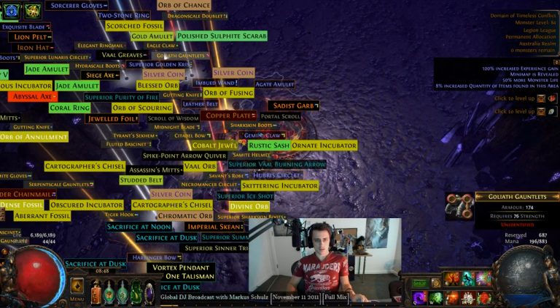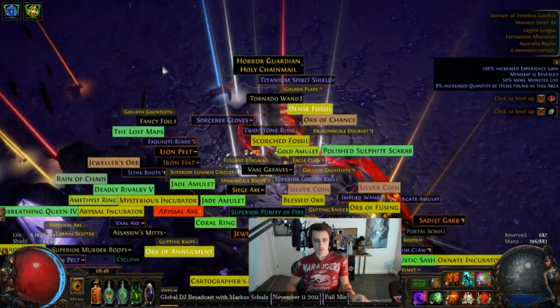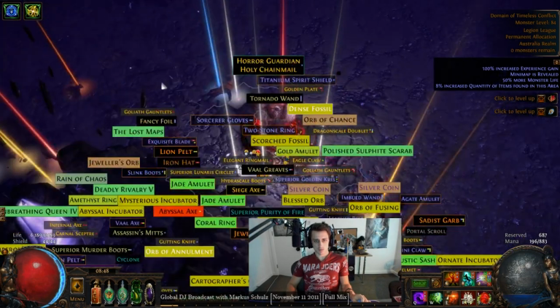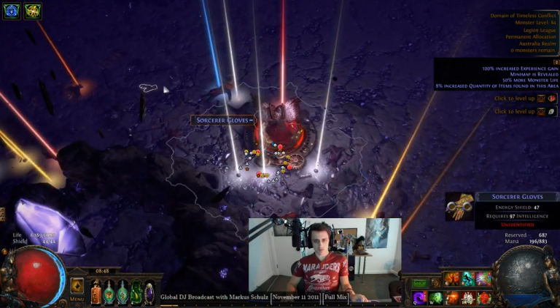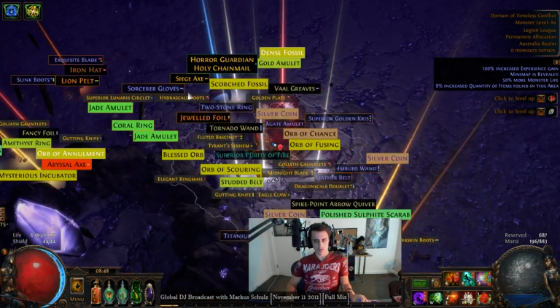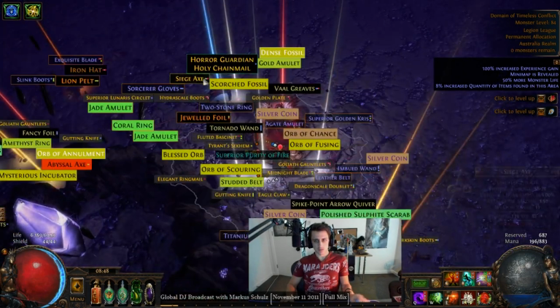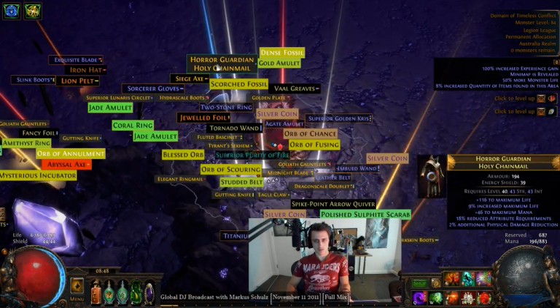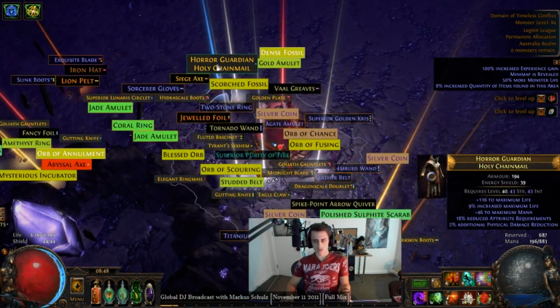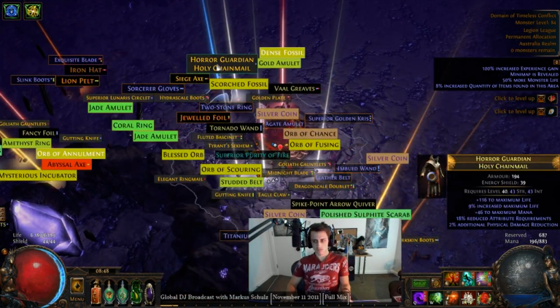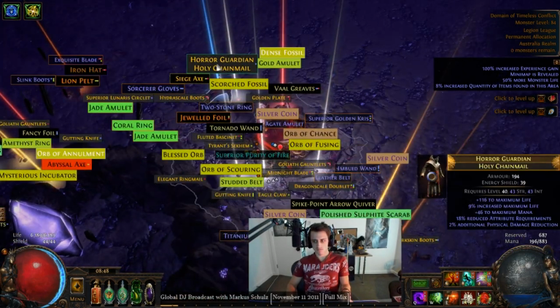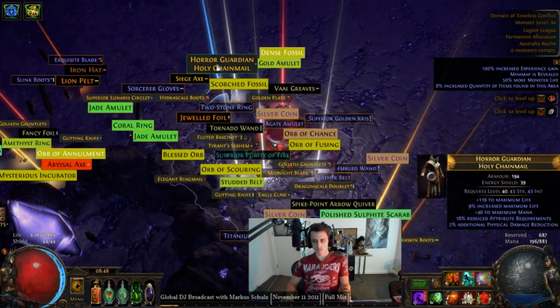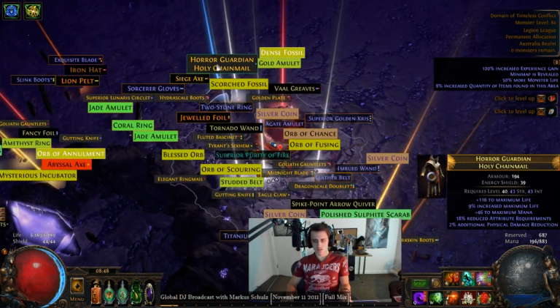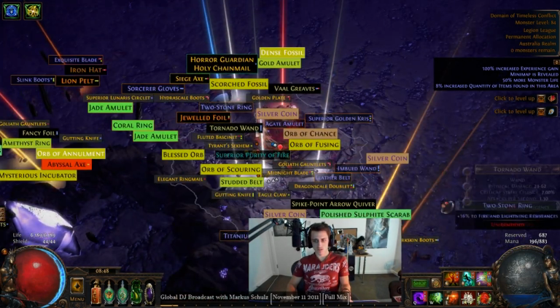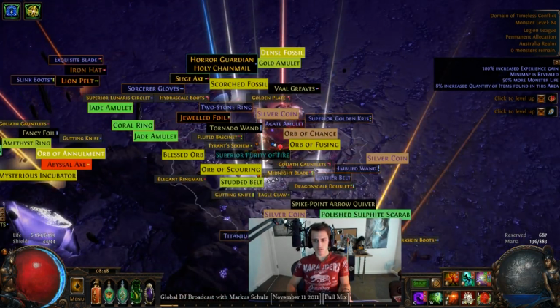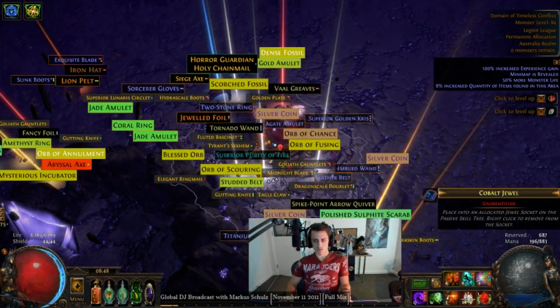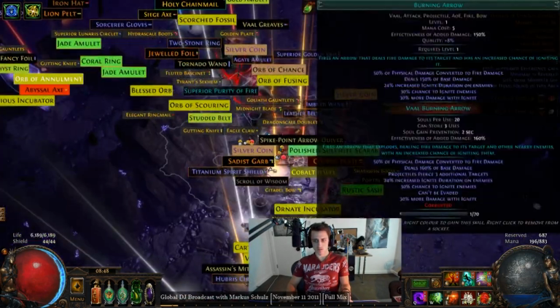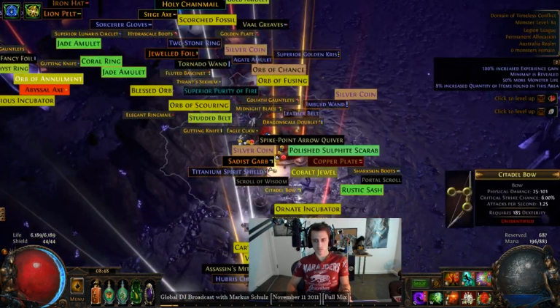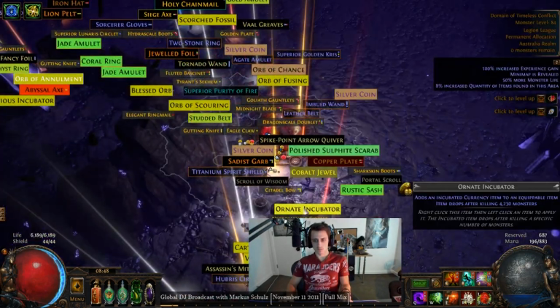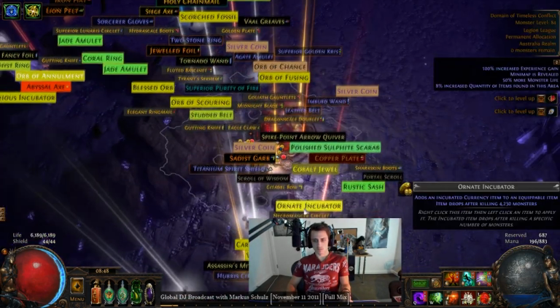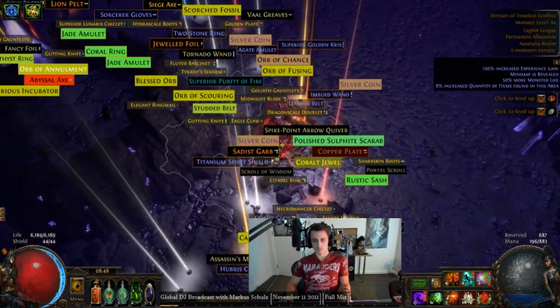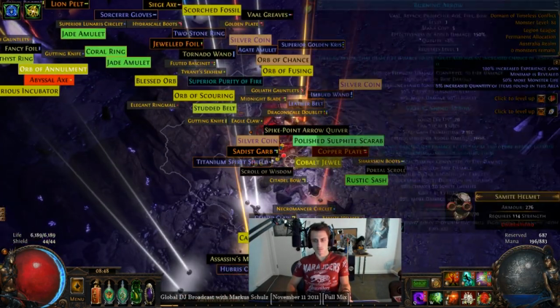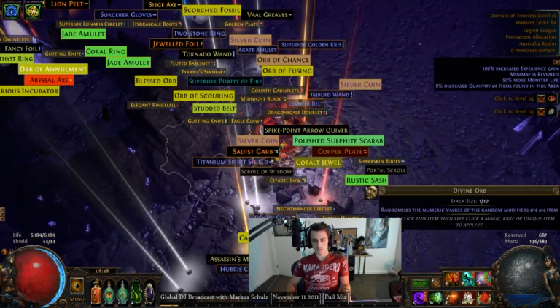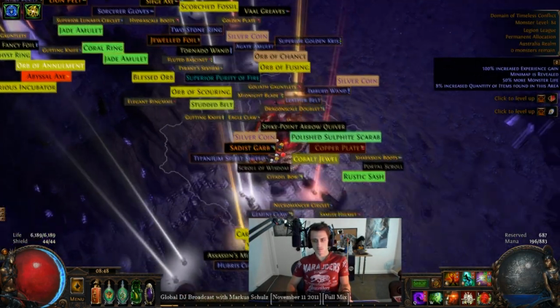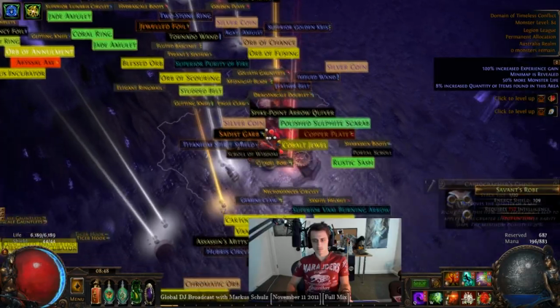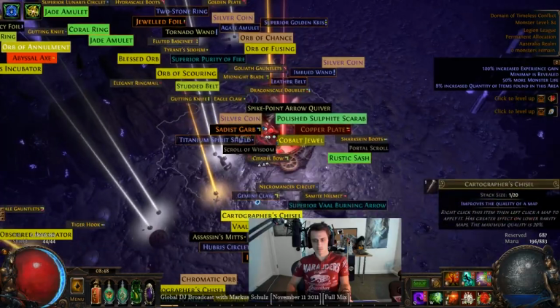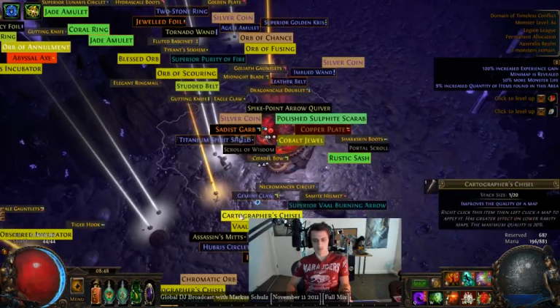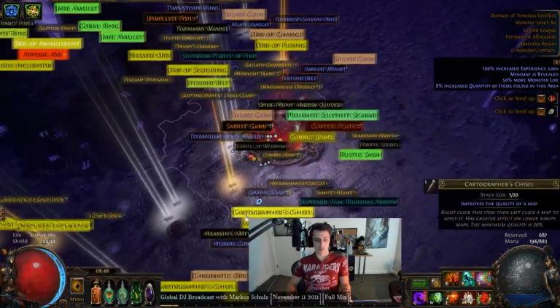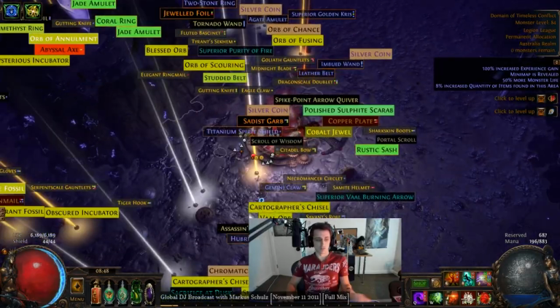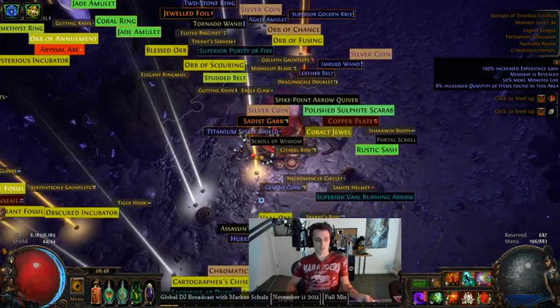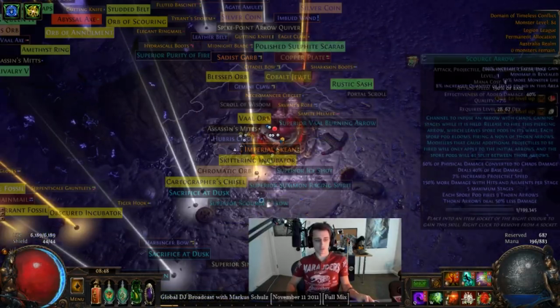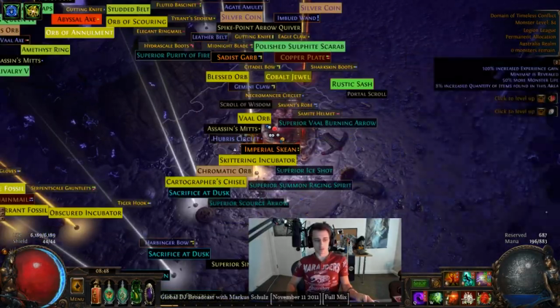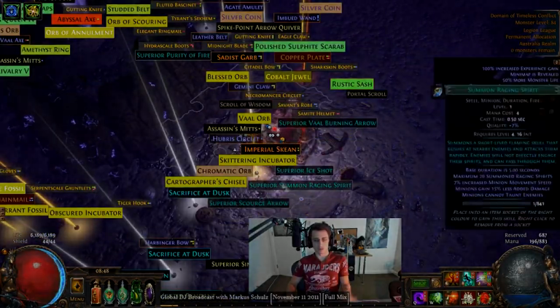As far as my fat loot is concerned, it doesn't look that fat. Divine Orb — it's finally something.